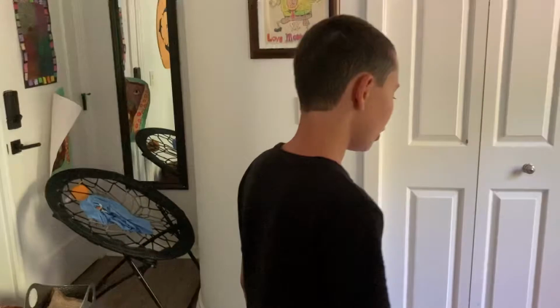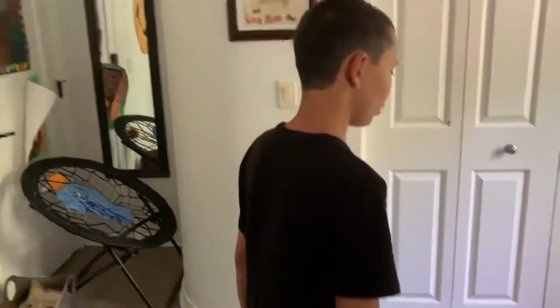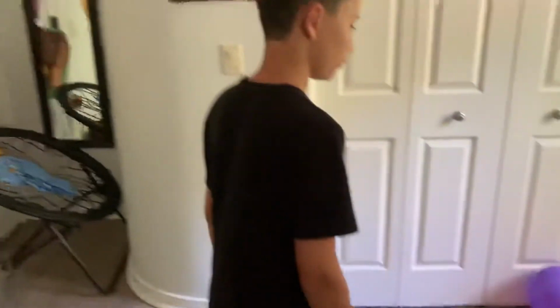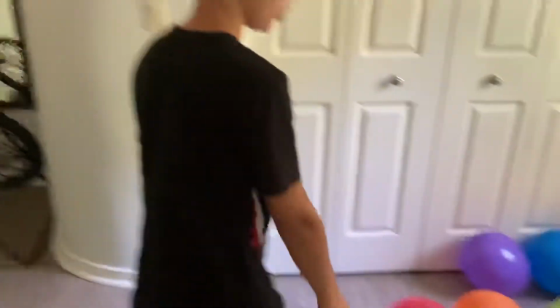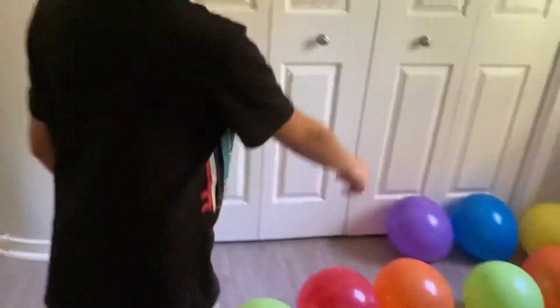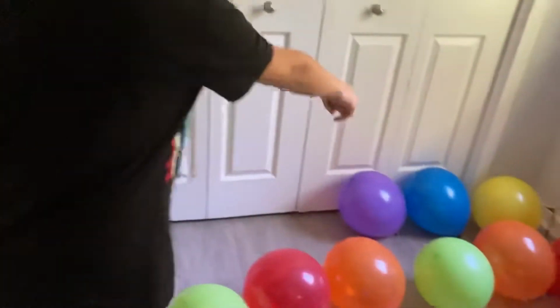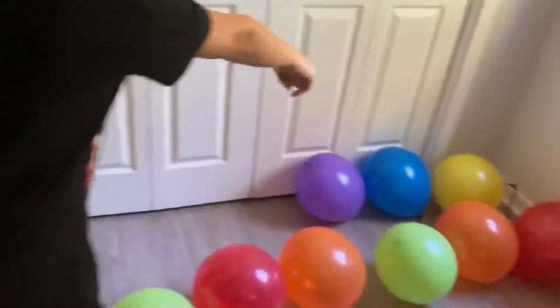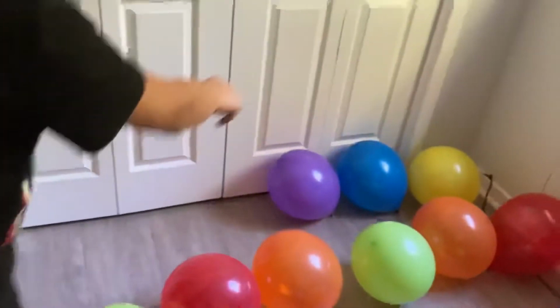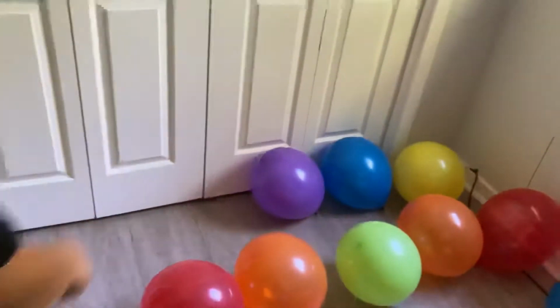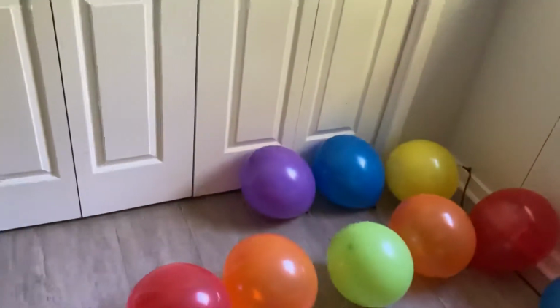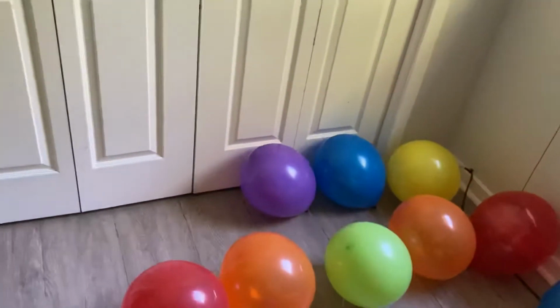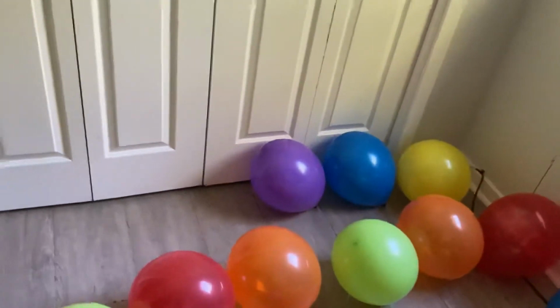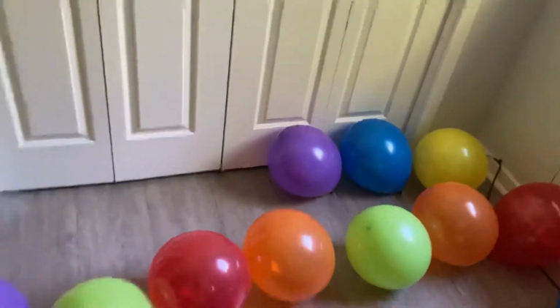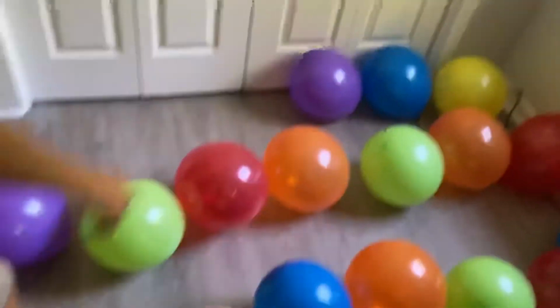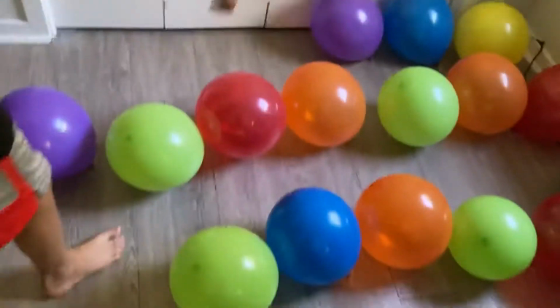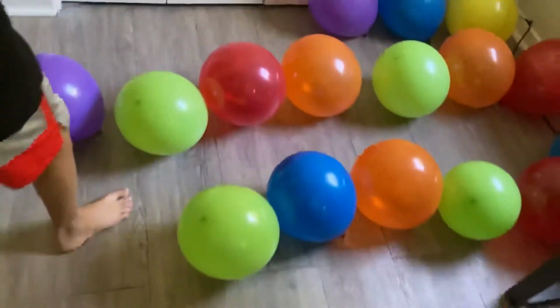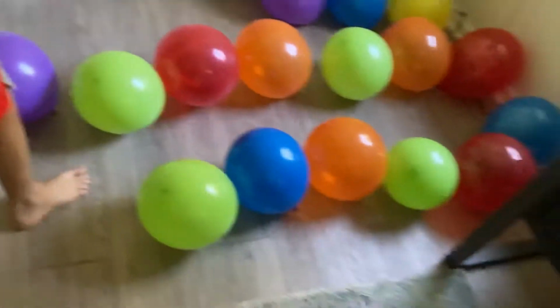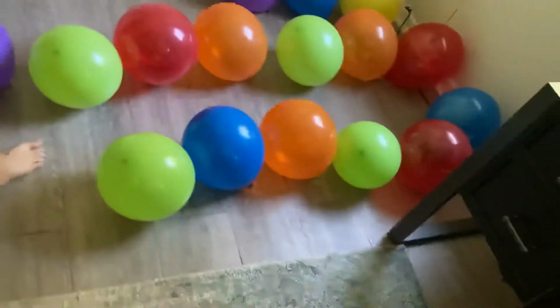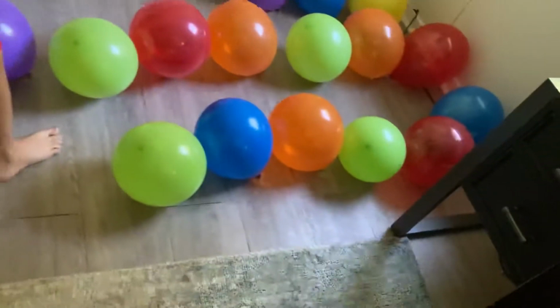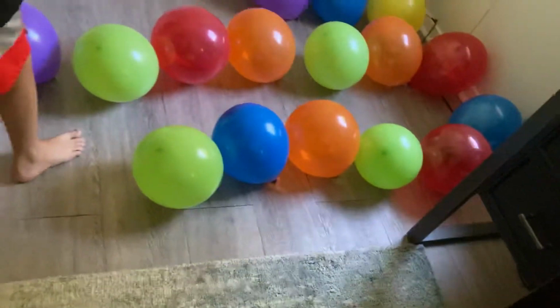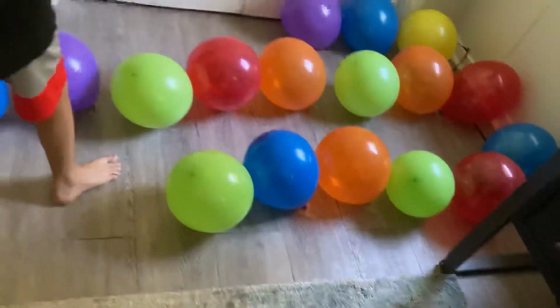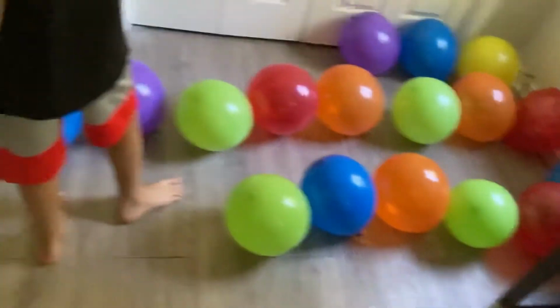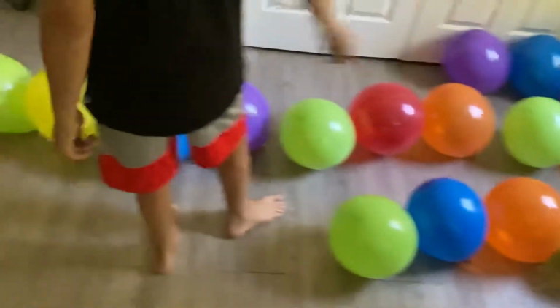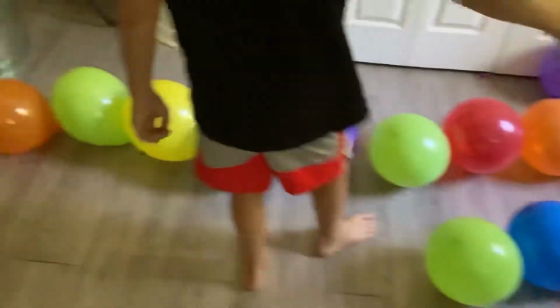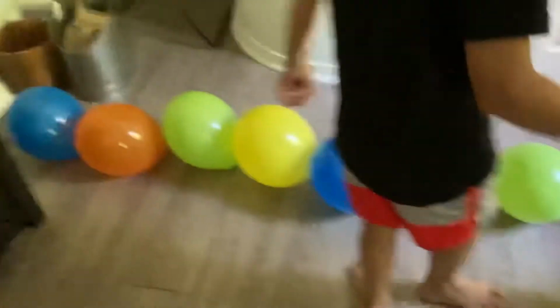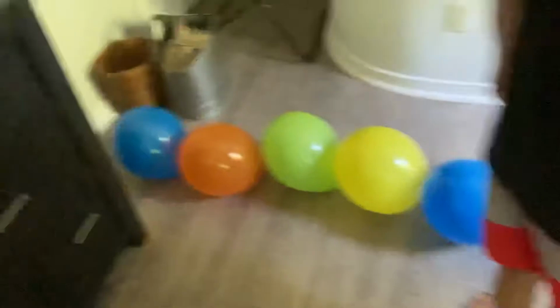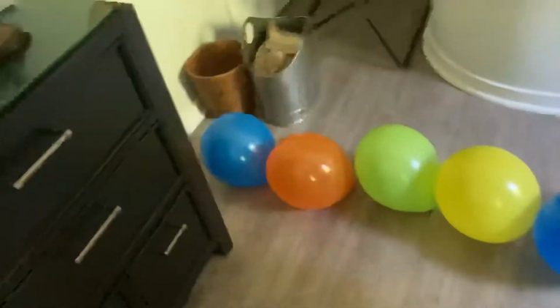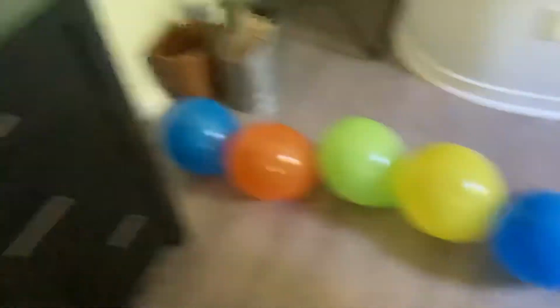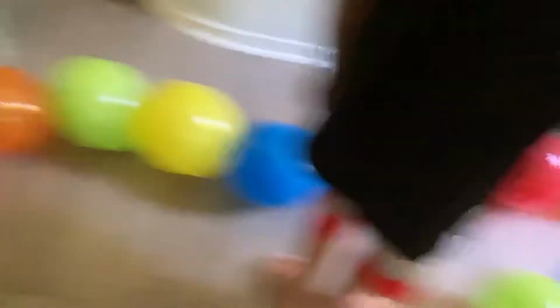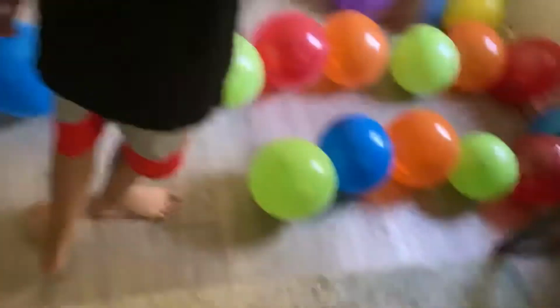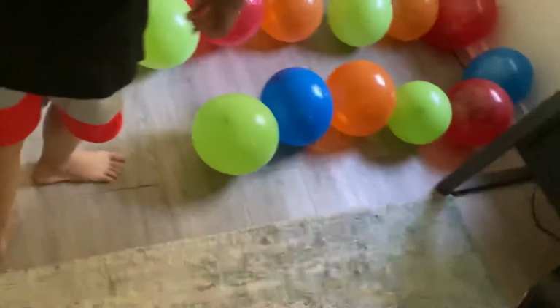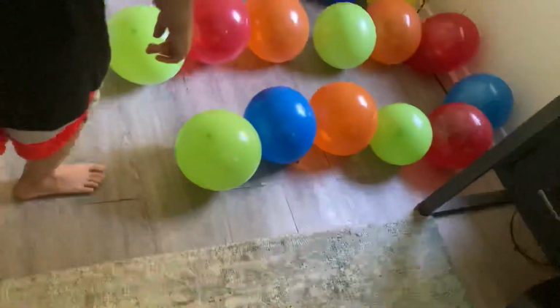Well, the first one is three balloons, the second one is twelve balloons, and the third one is six balloons.